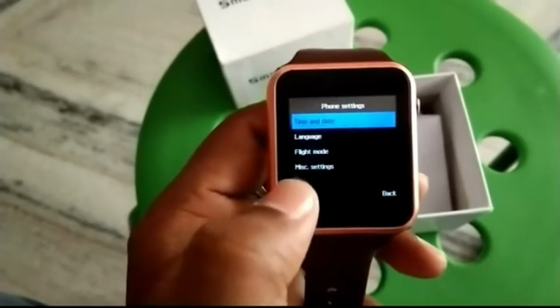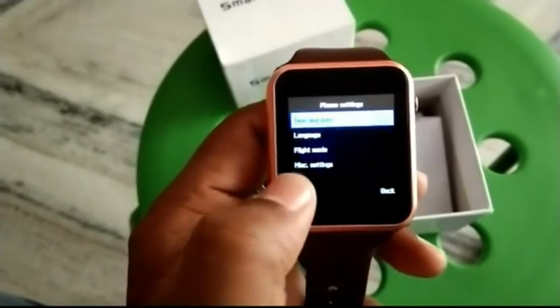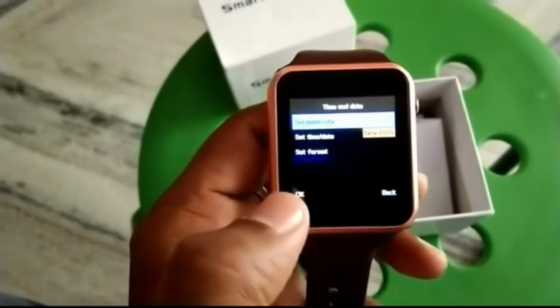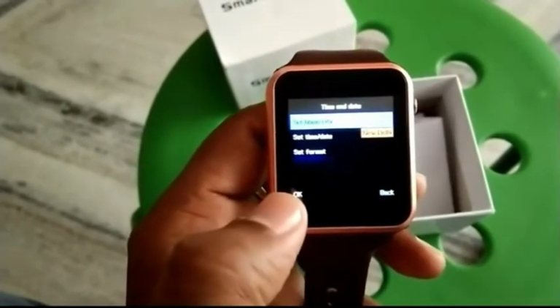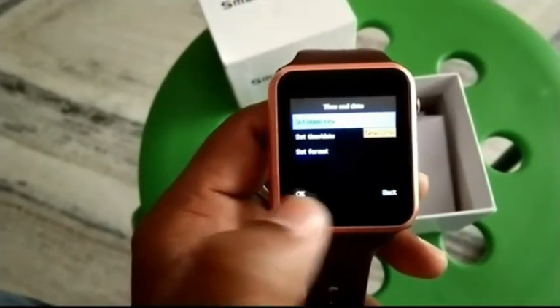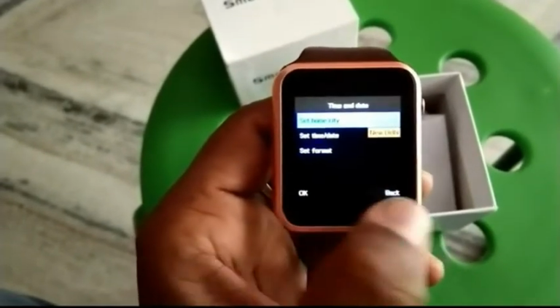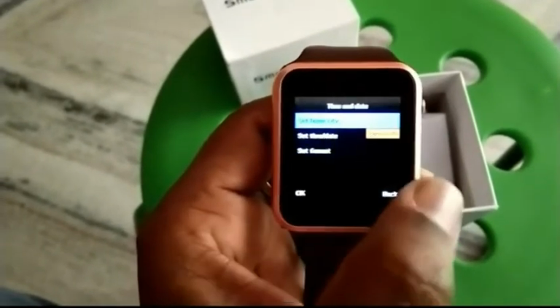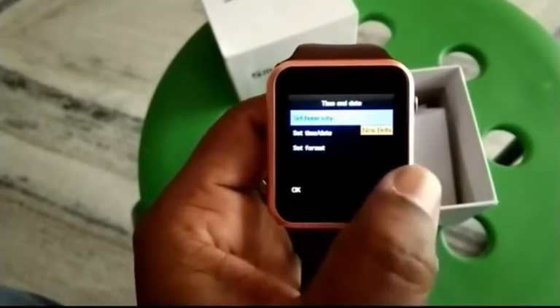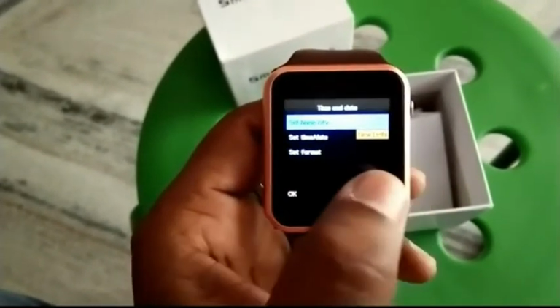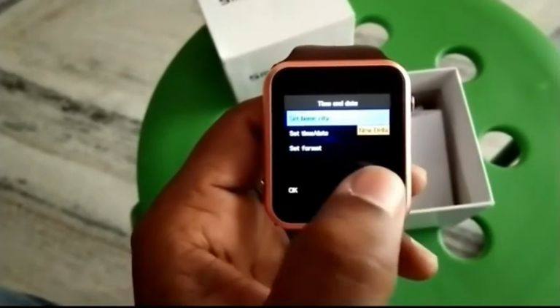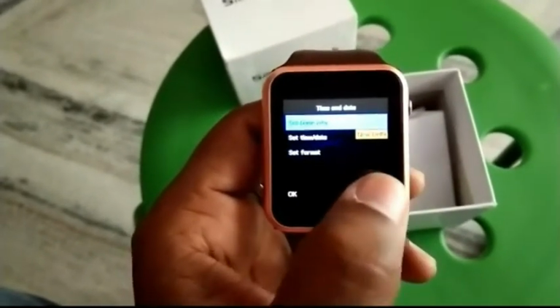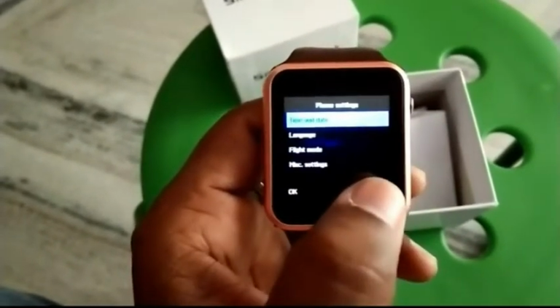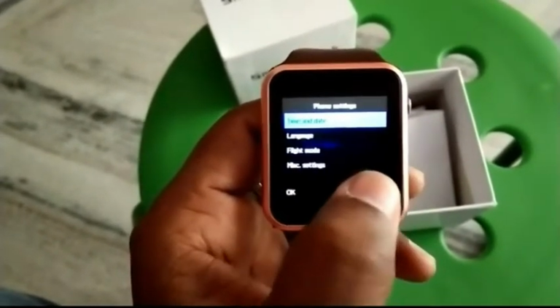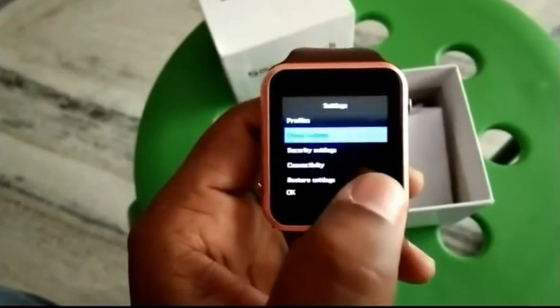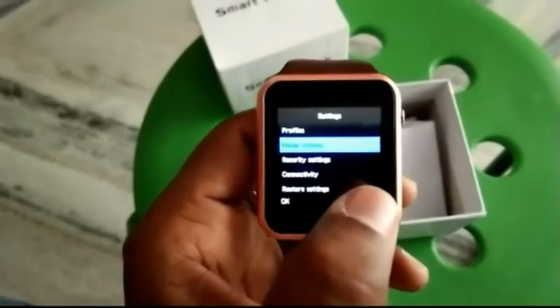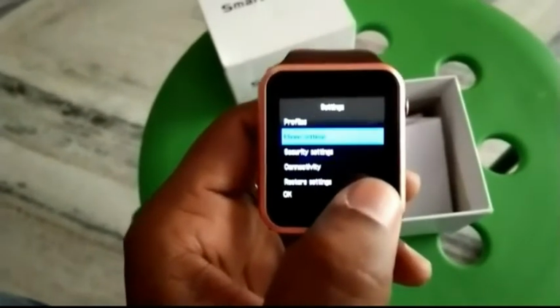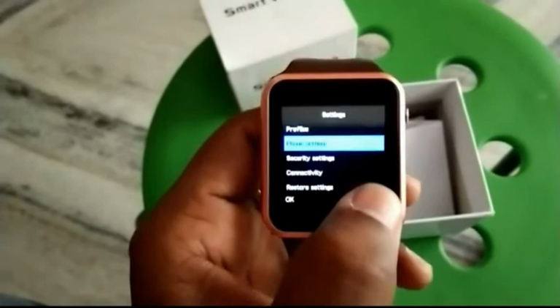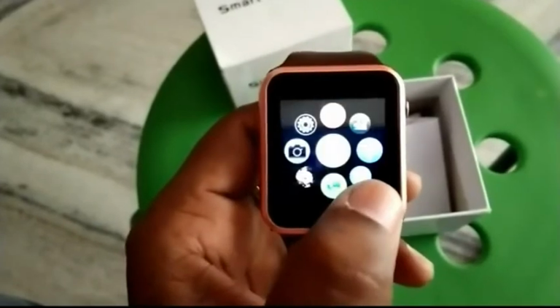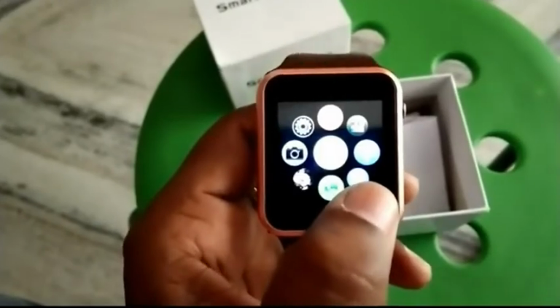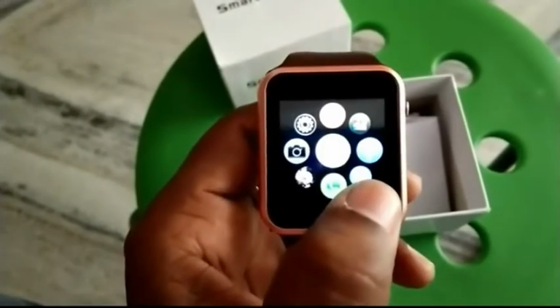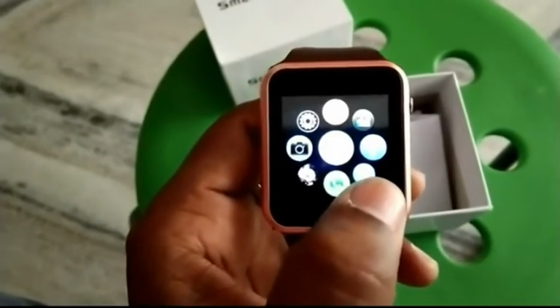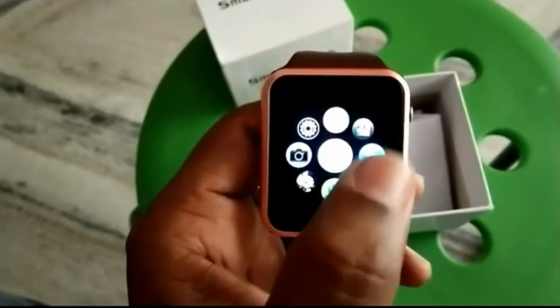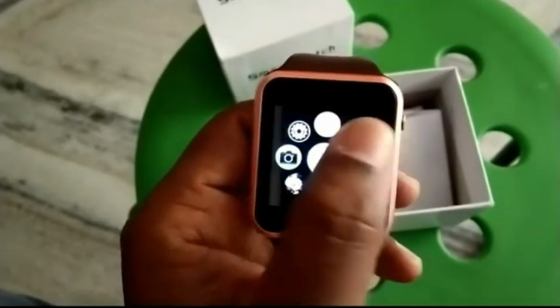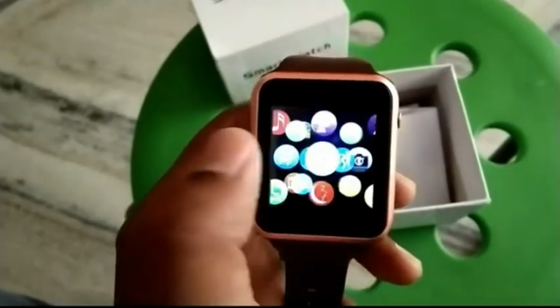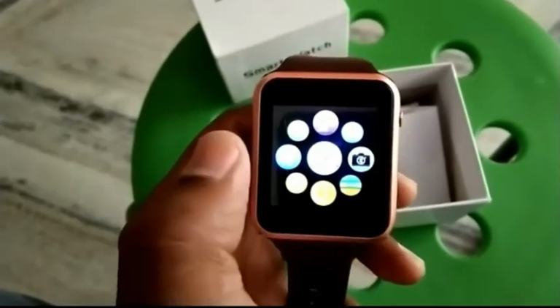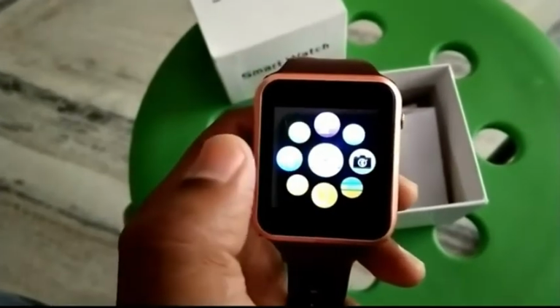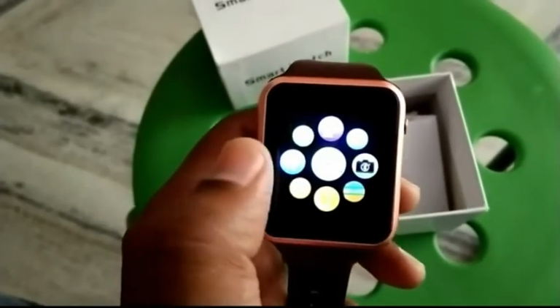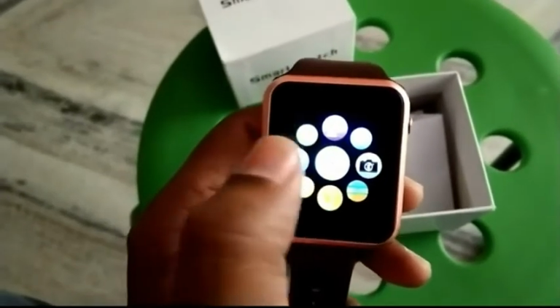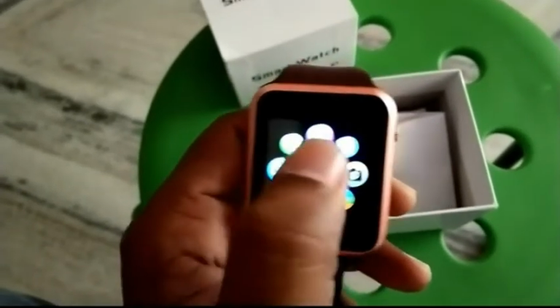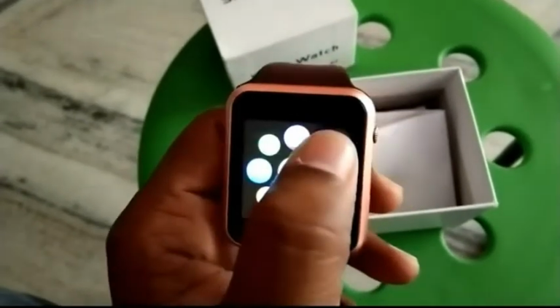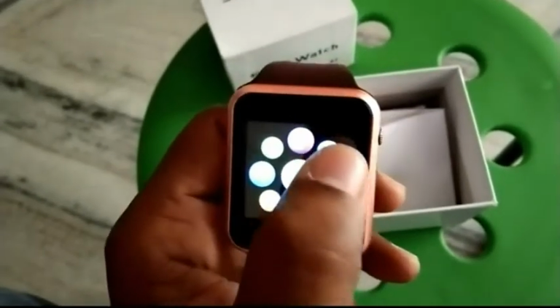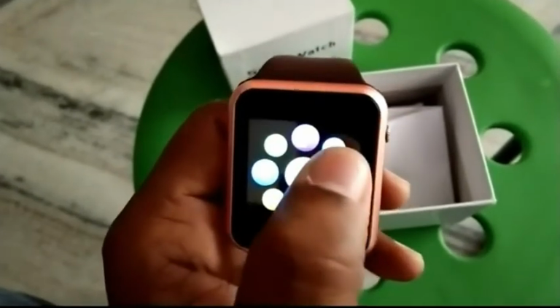You can click OK and click back. The touch is working nicely, as you can see here.